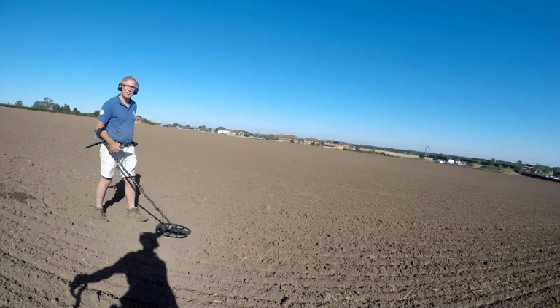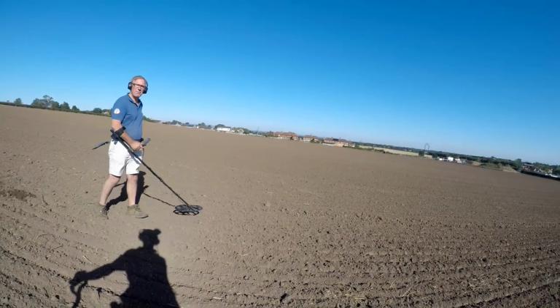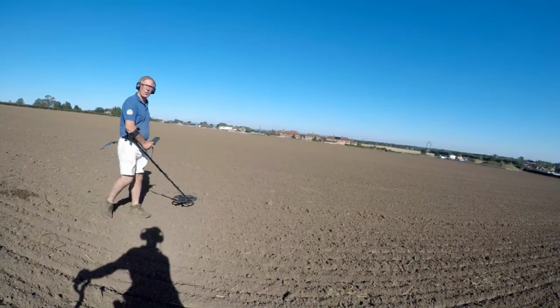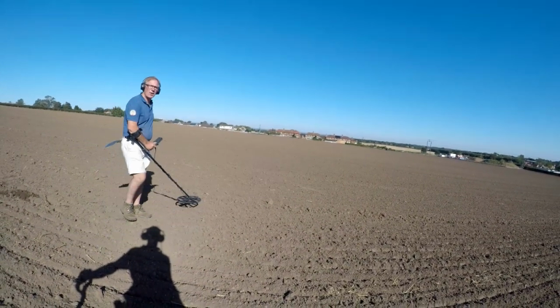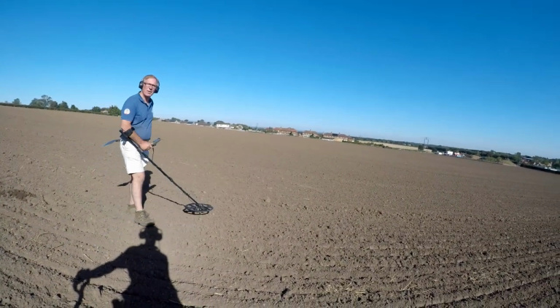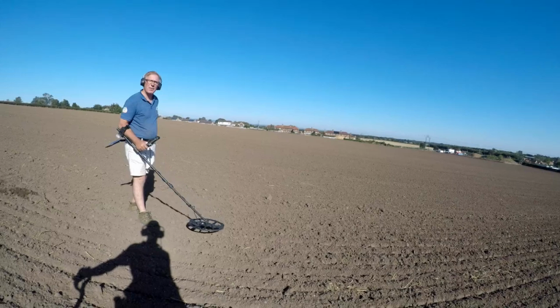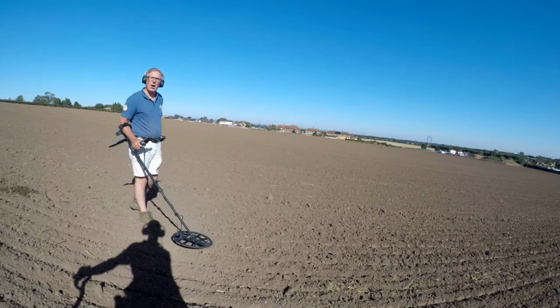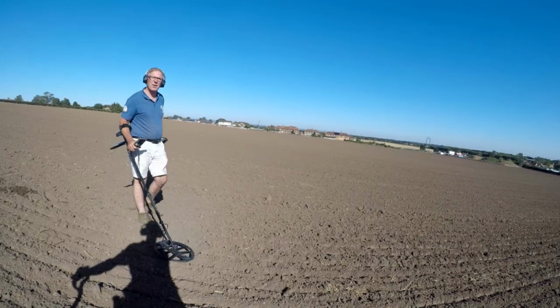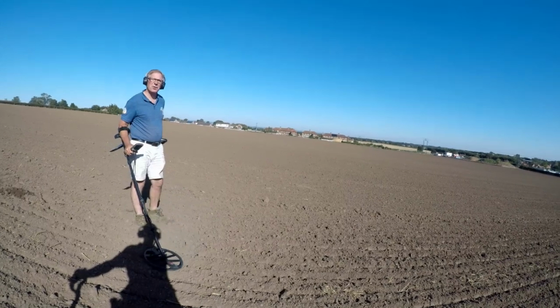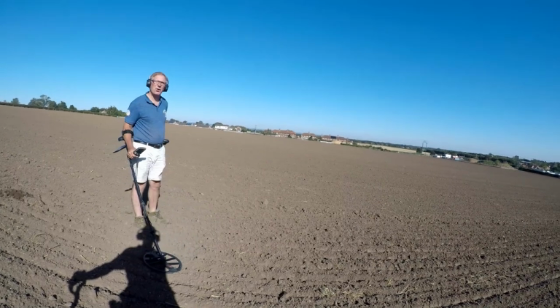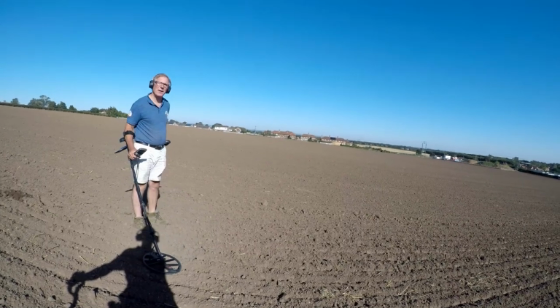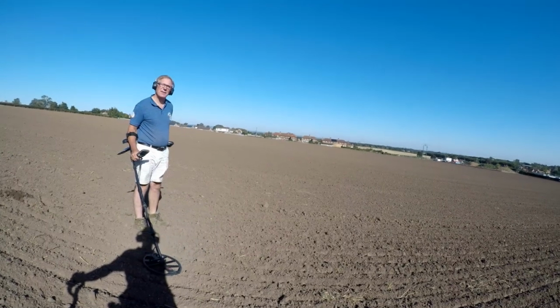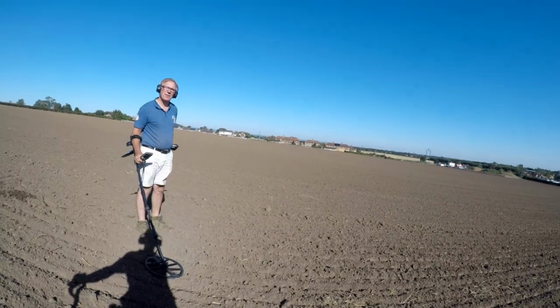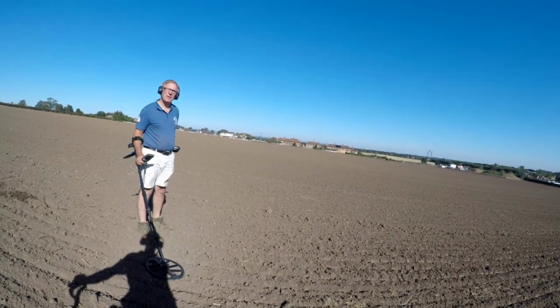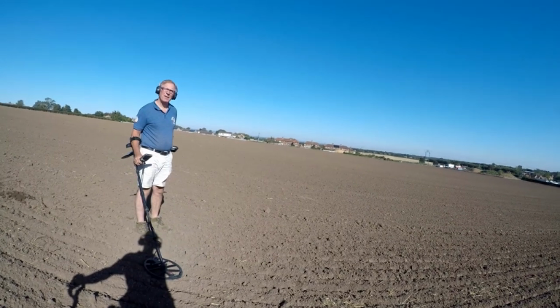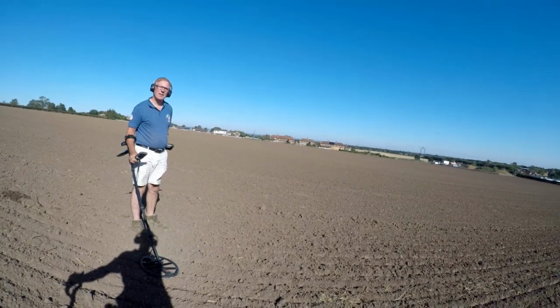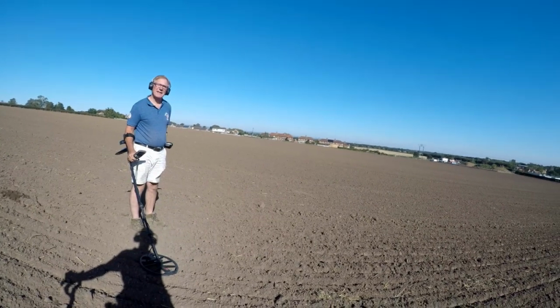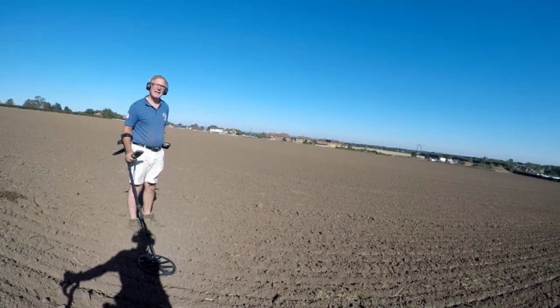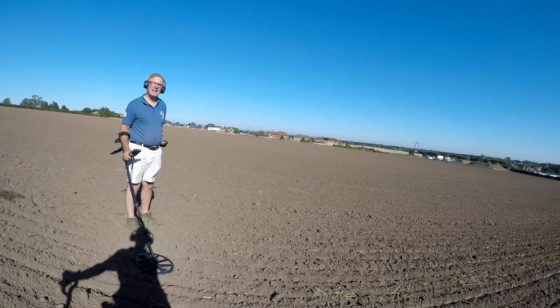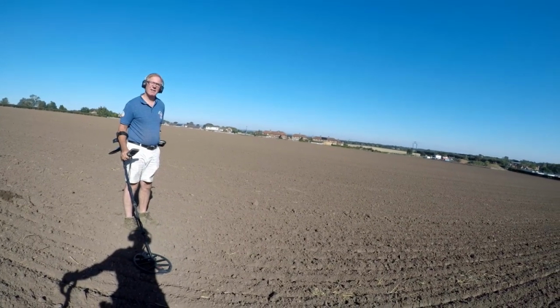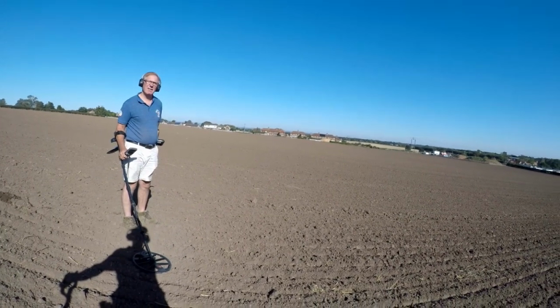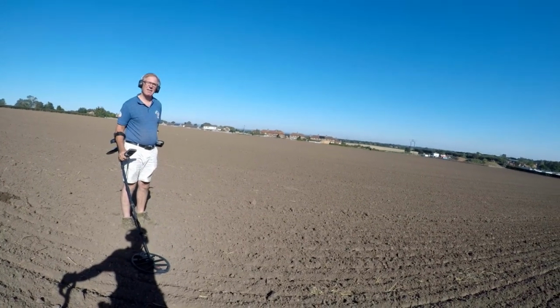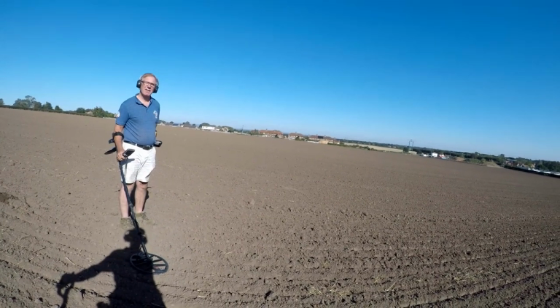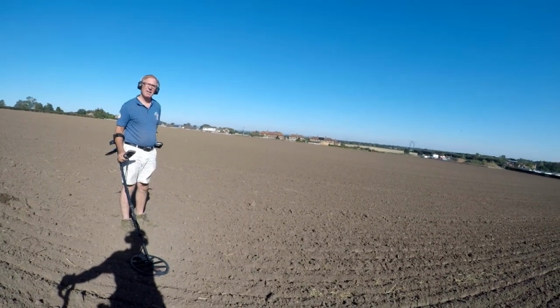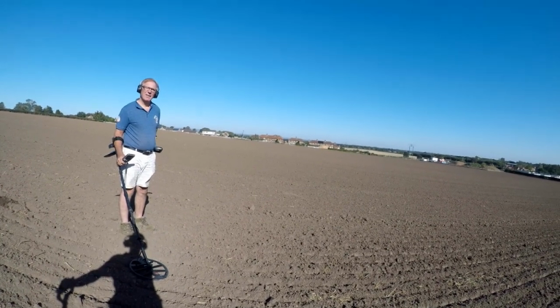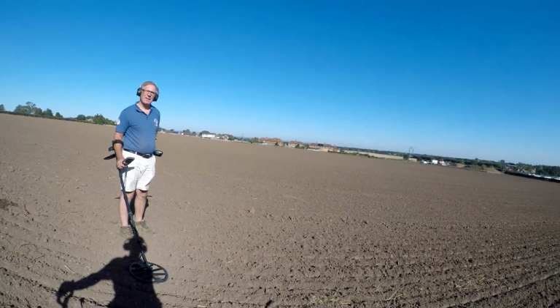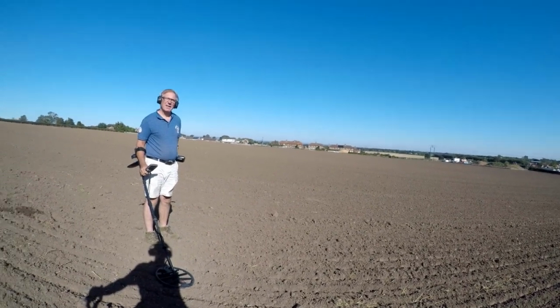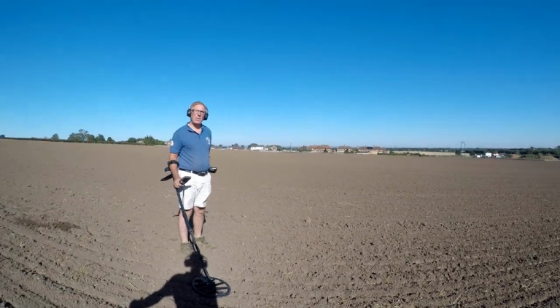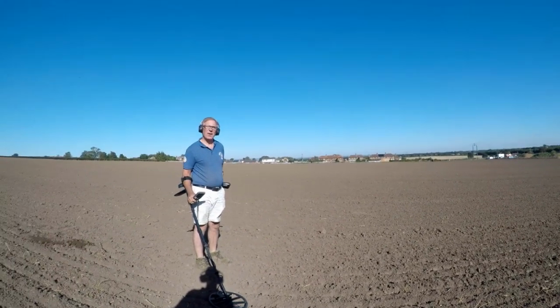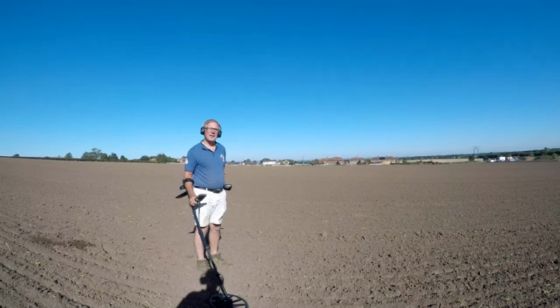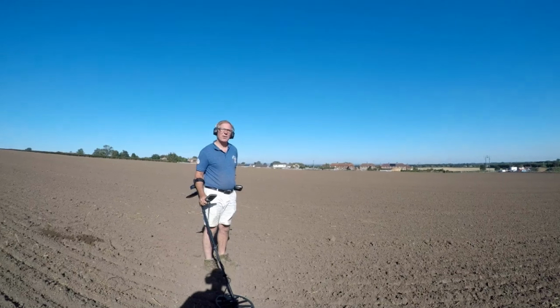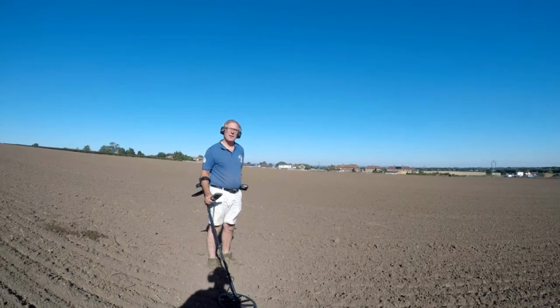Musket ball, couple others. I've got two coins — teeny little. They're not buttons, they're coins.